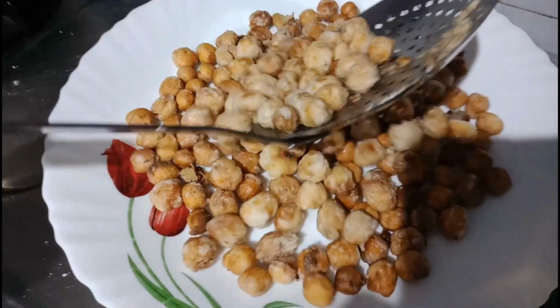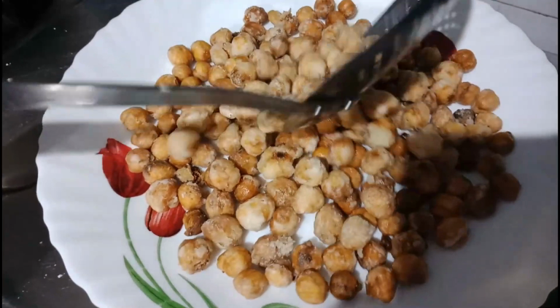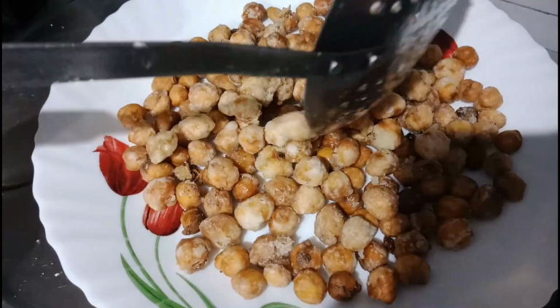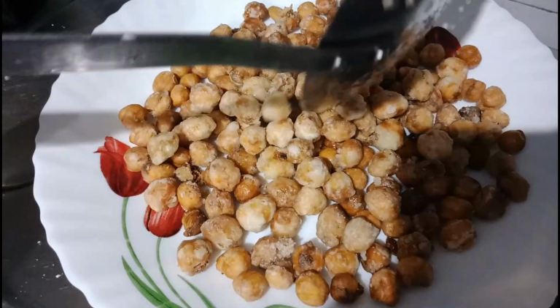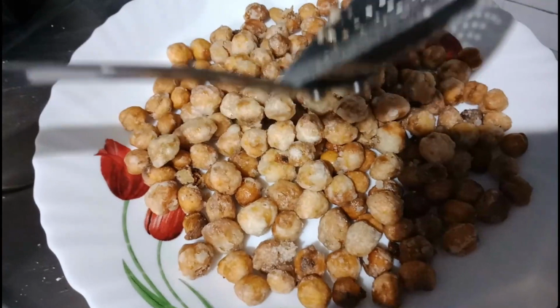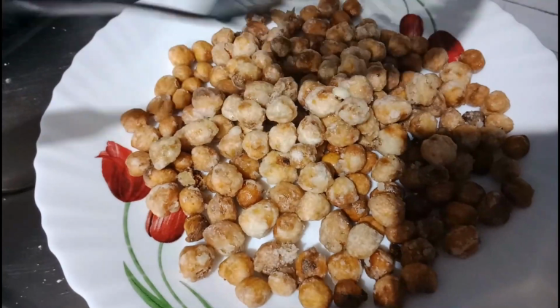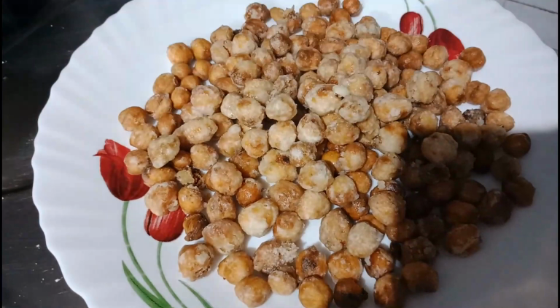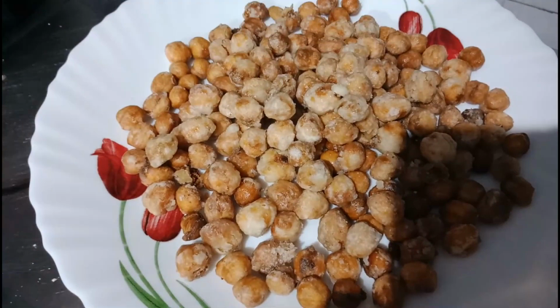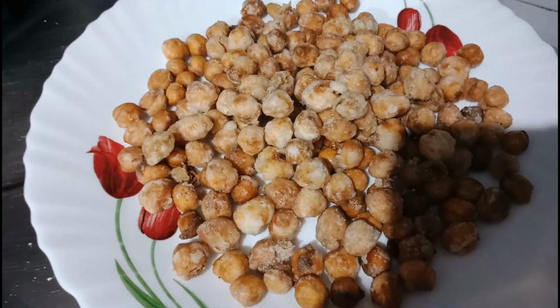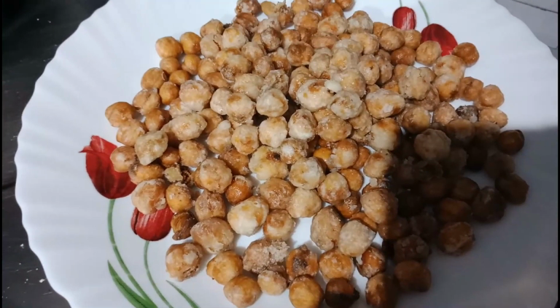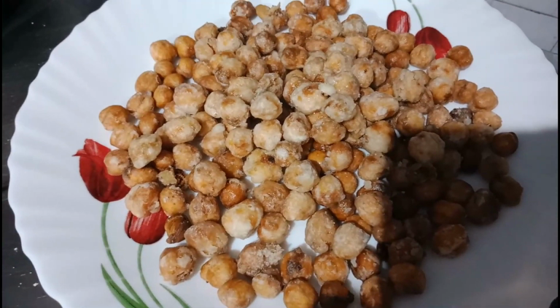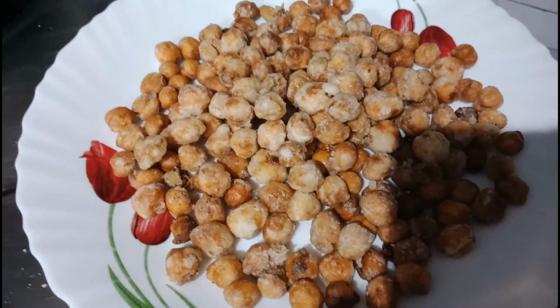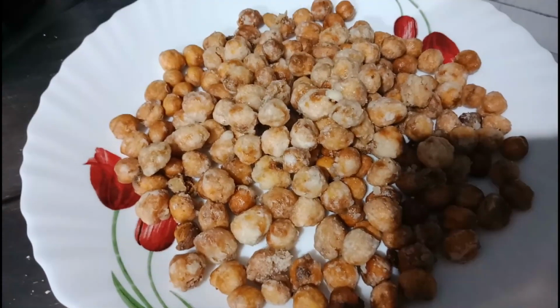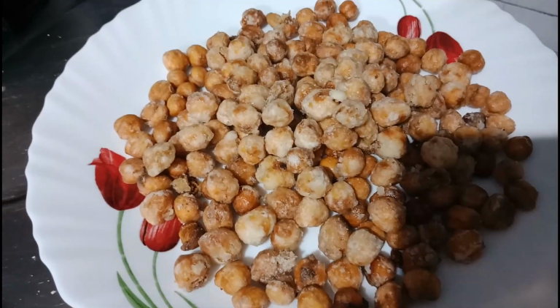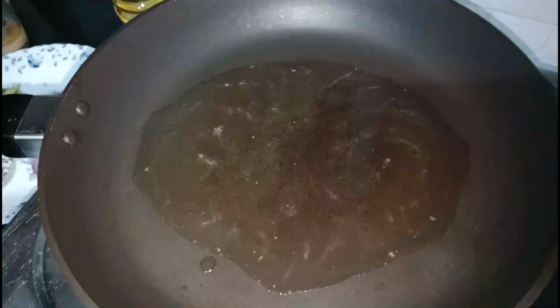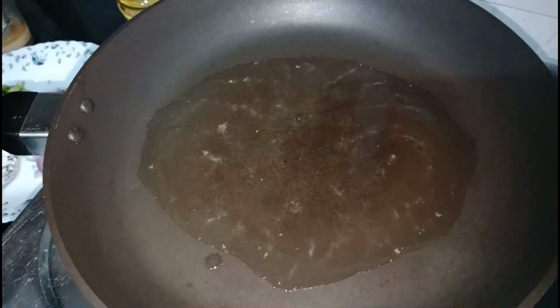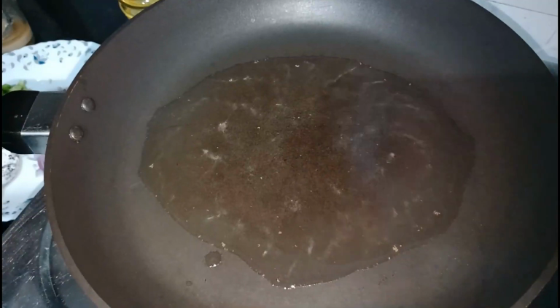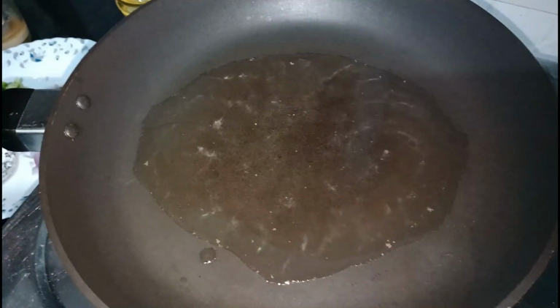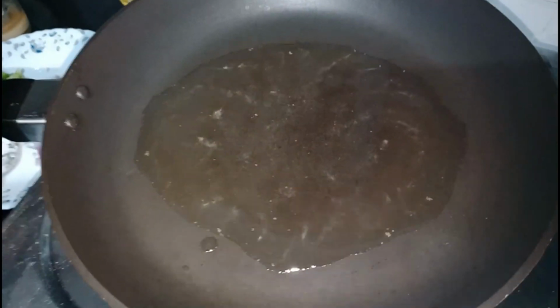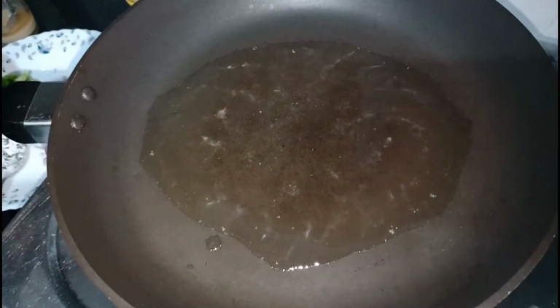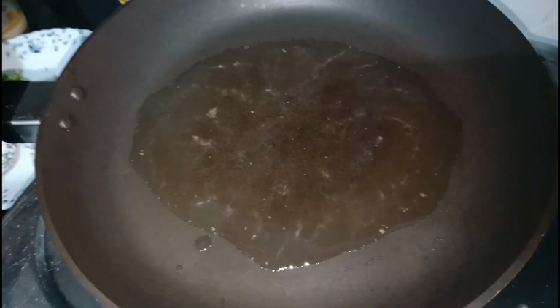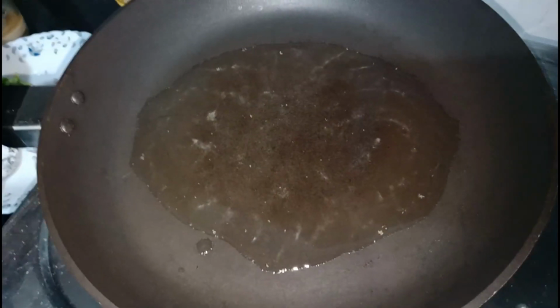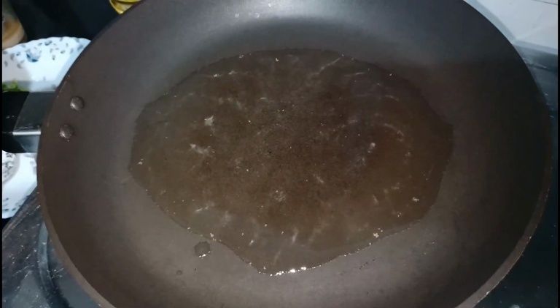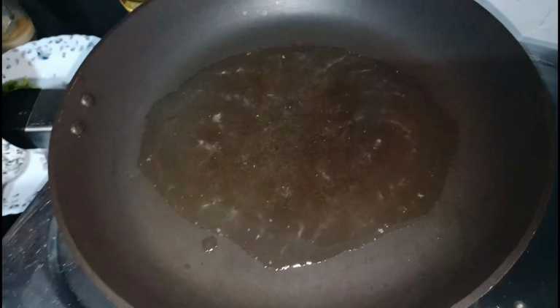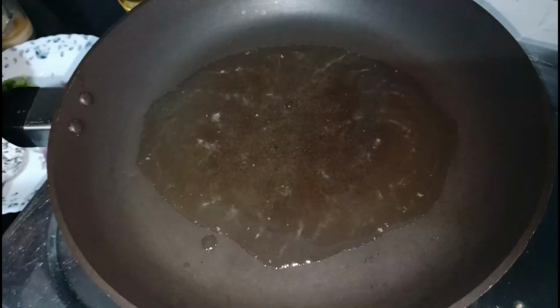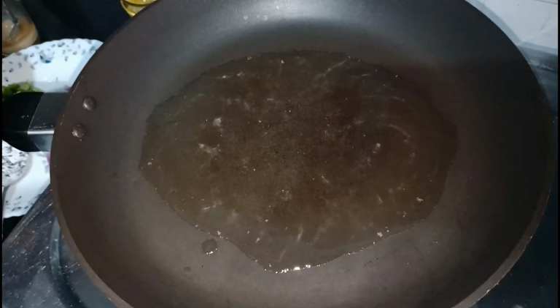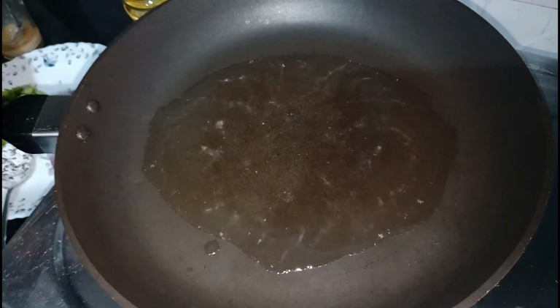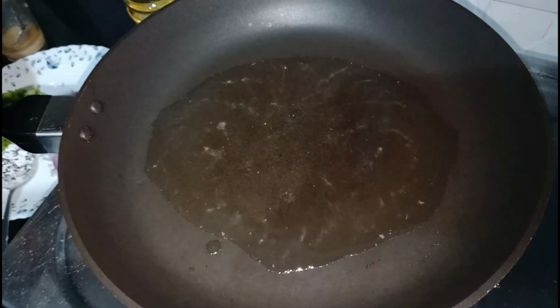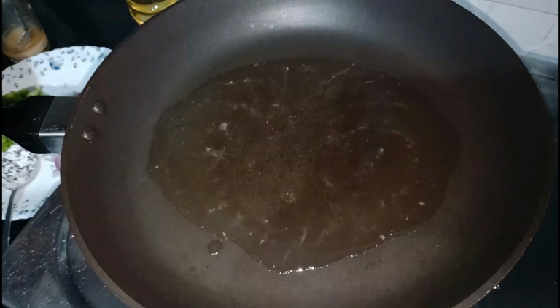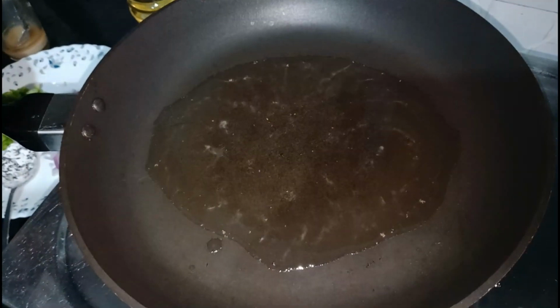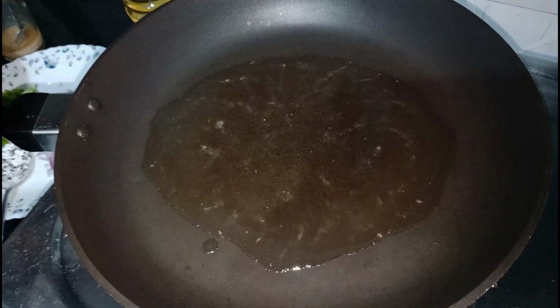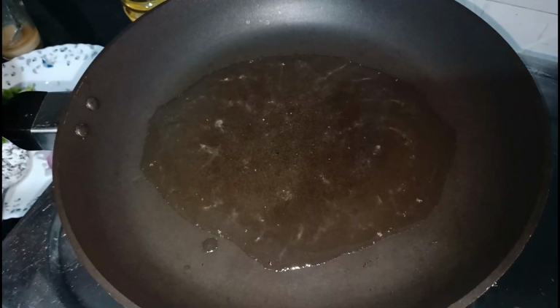Next, we will prepare the masala. We will put the masala gravy in the pan.